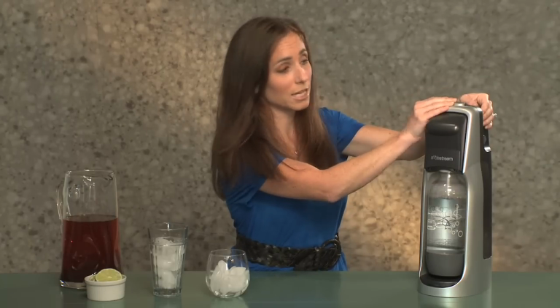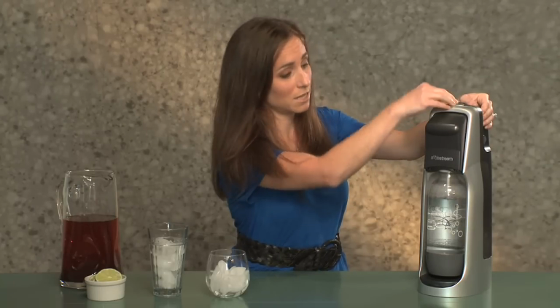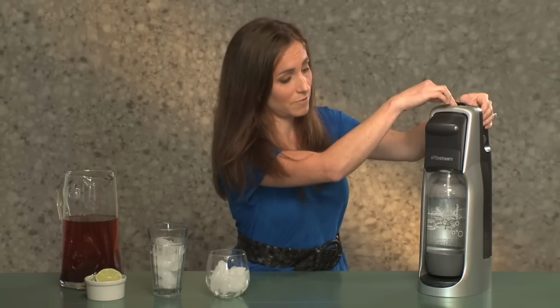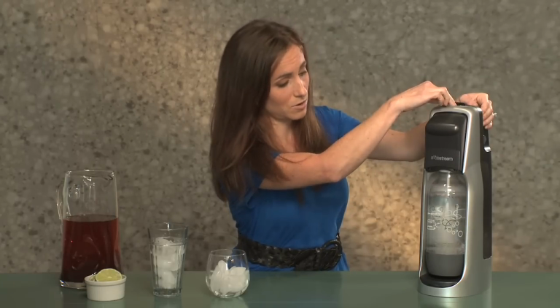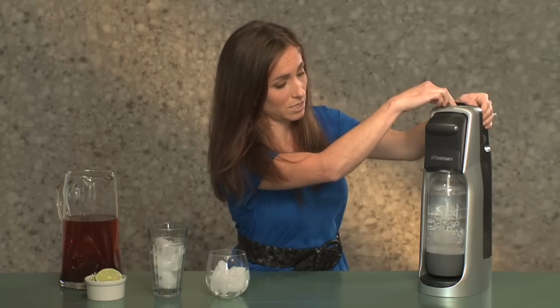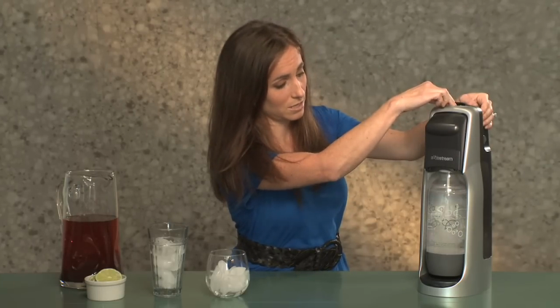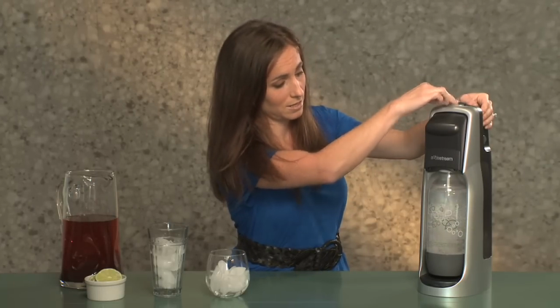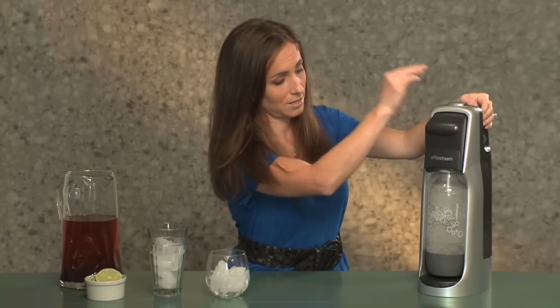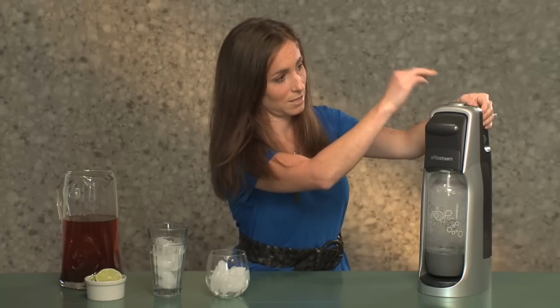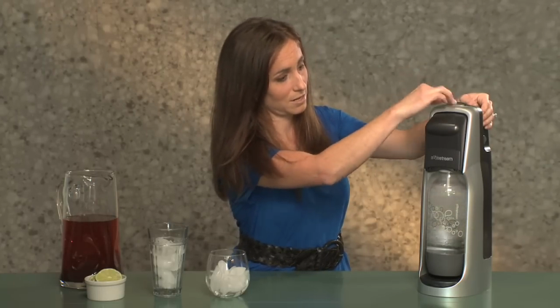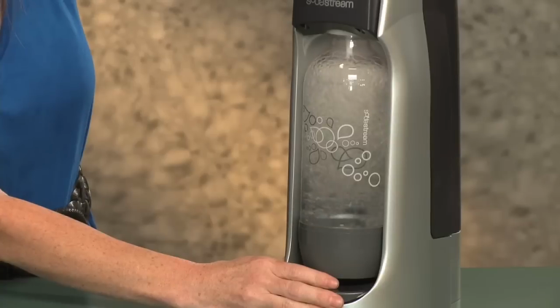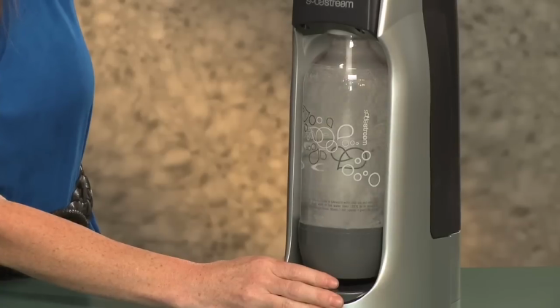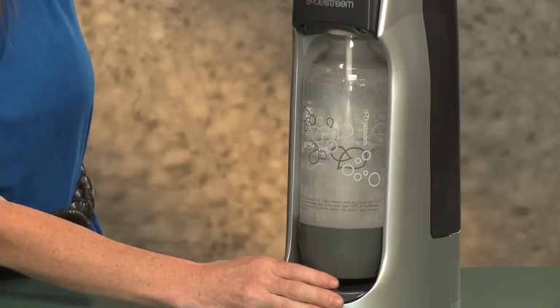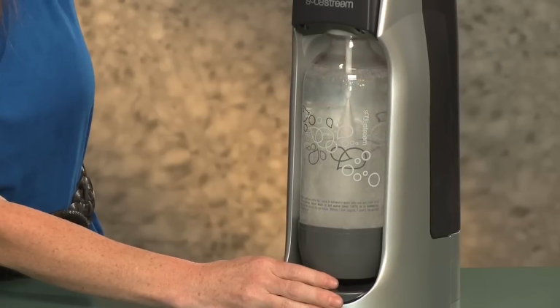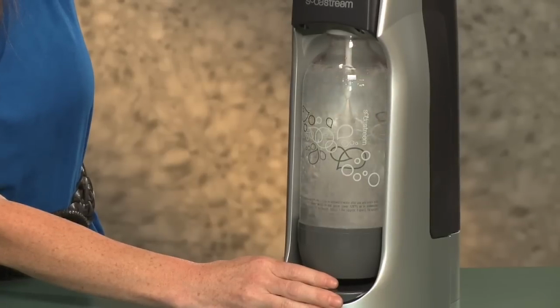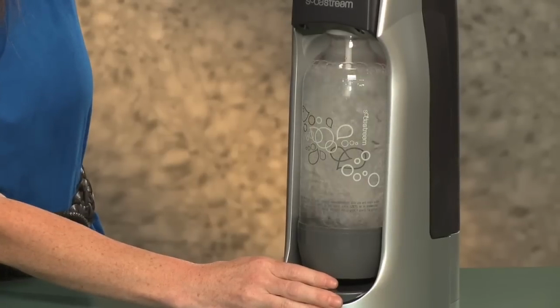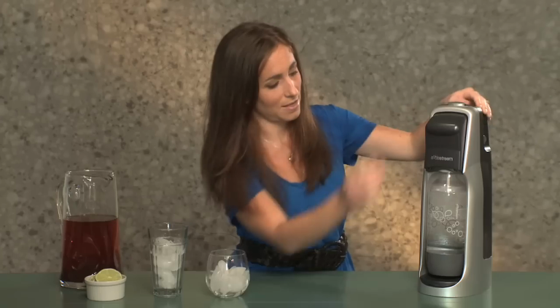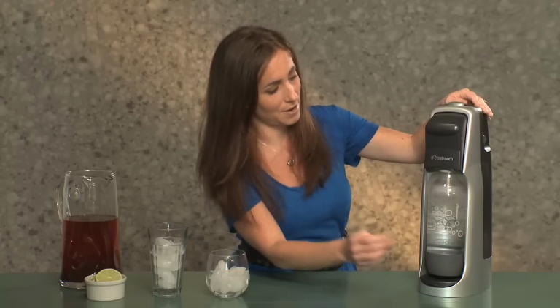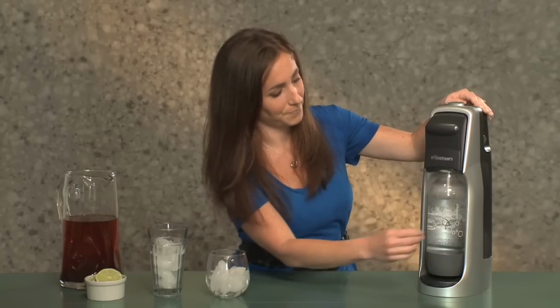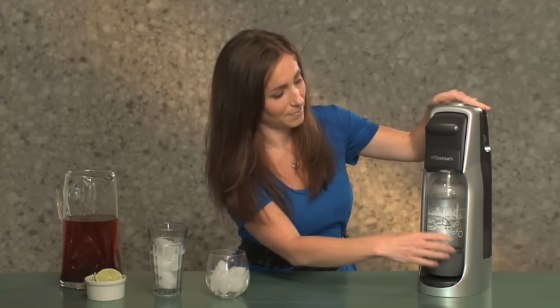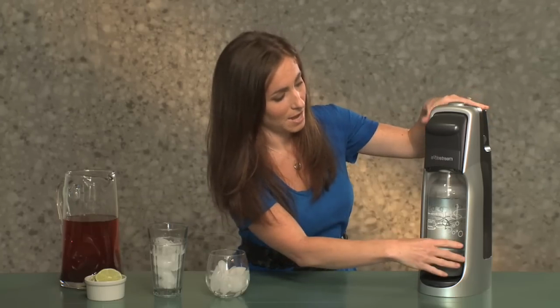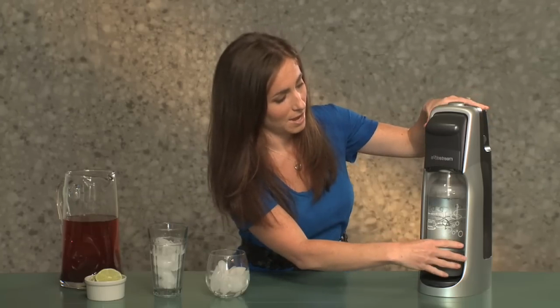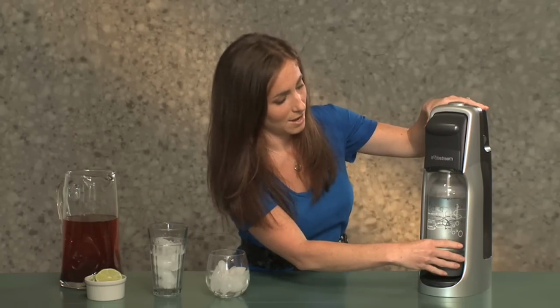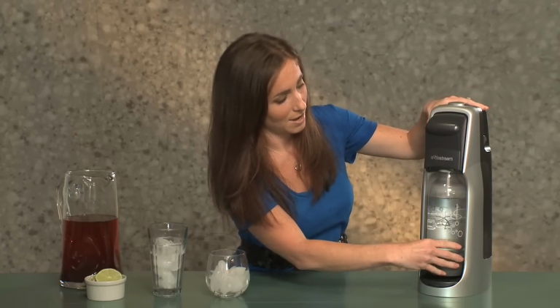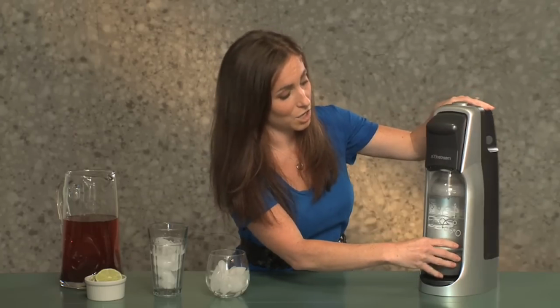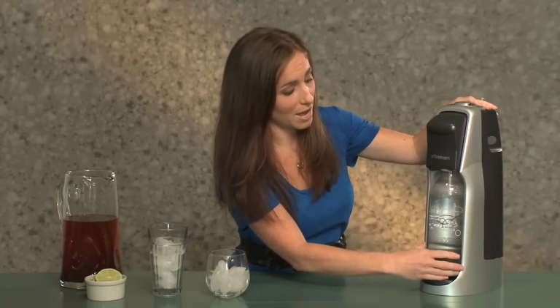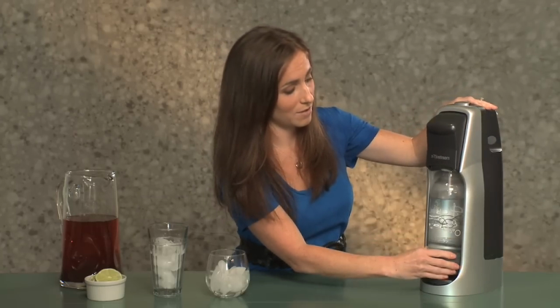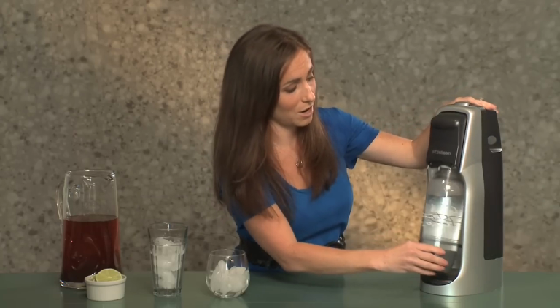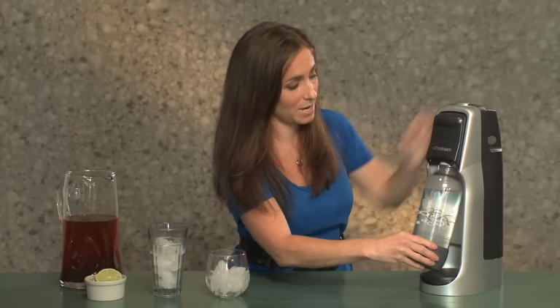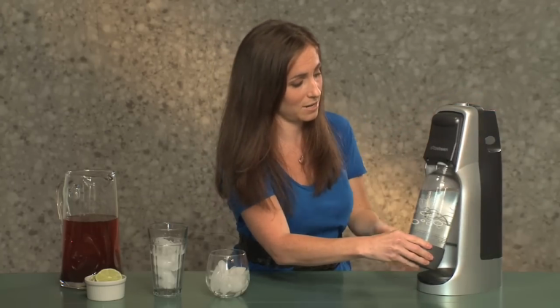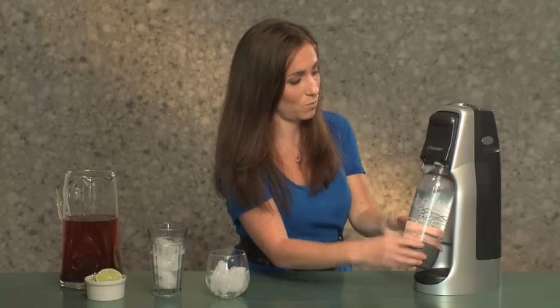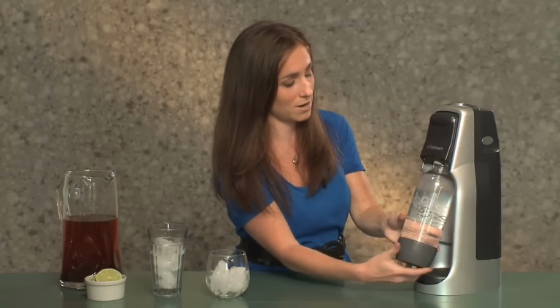Which the kids love — that noise — and you have carbonated water.